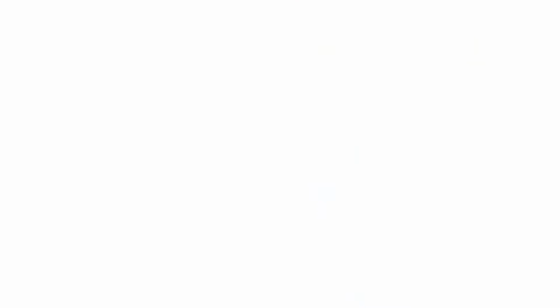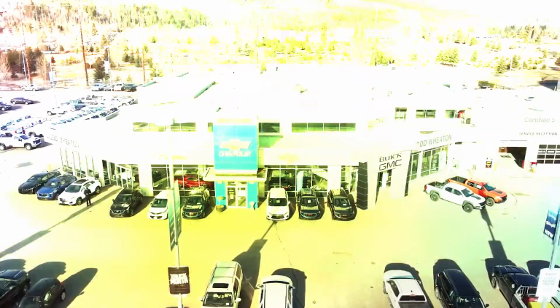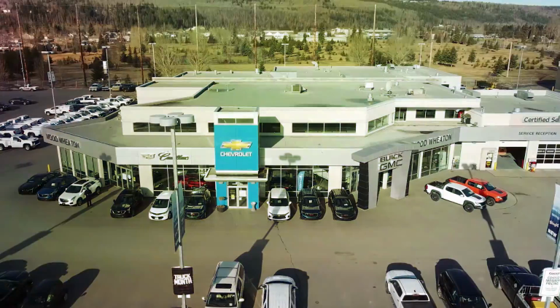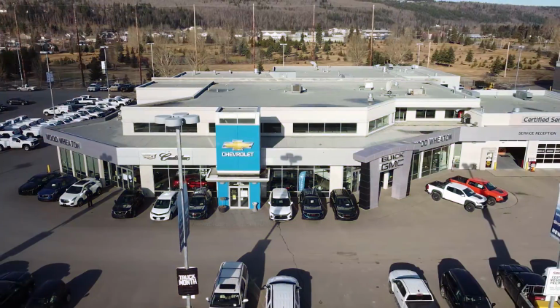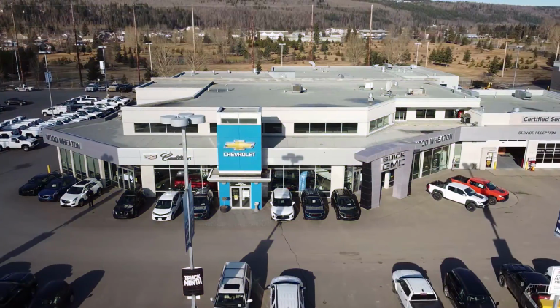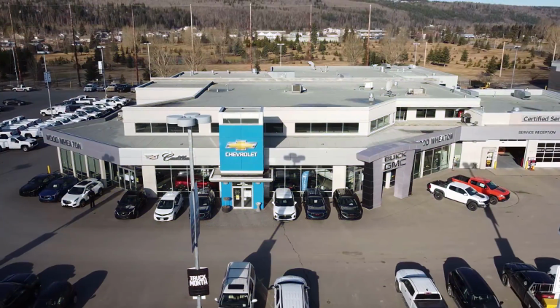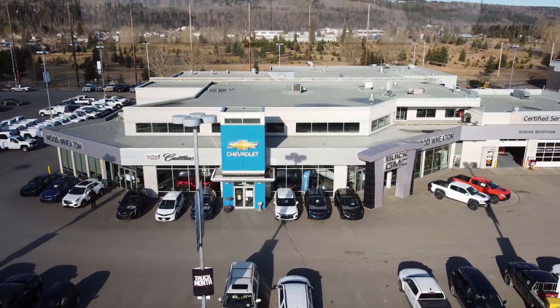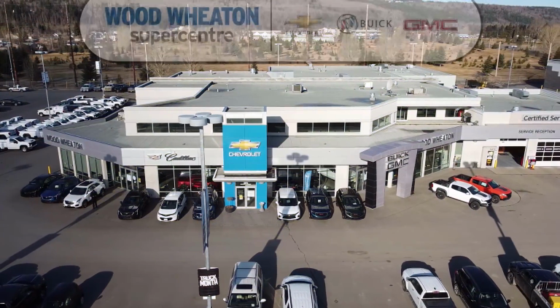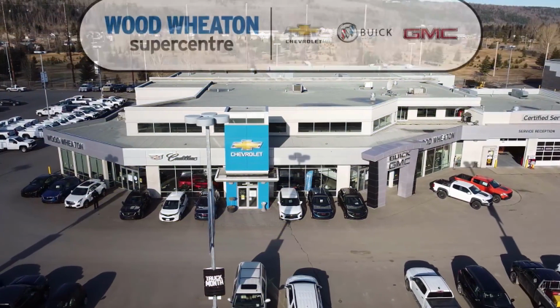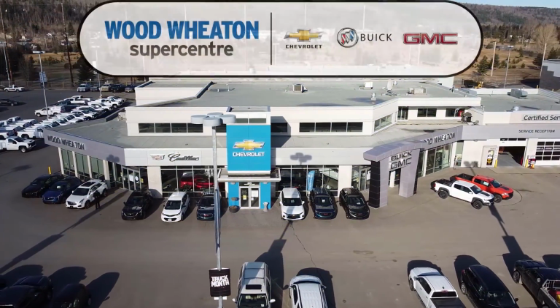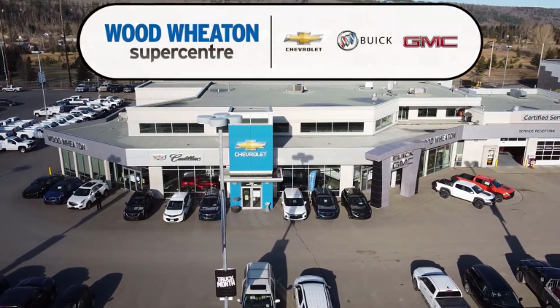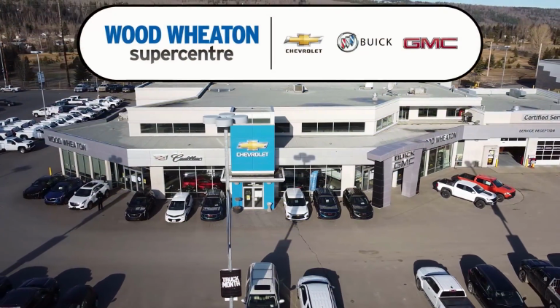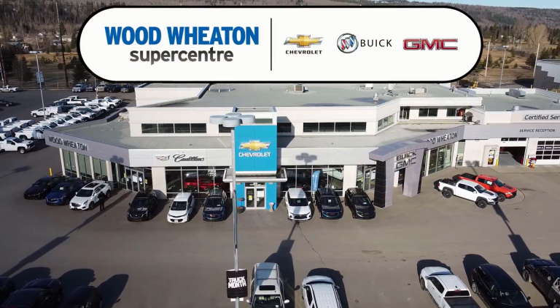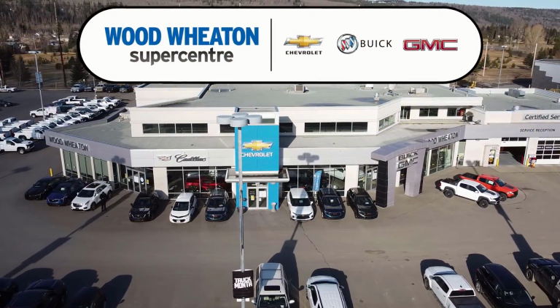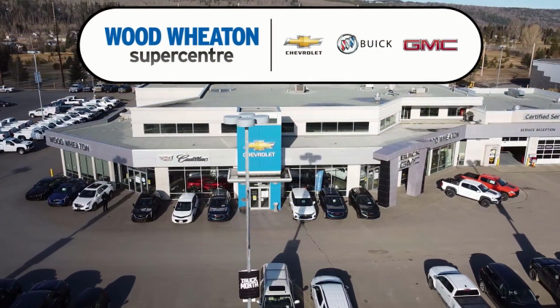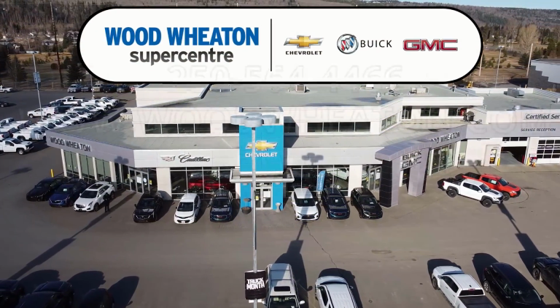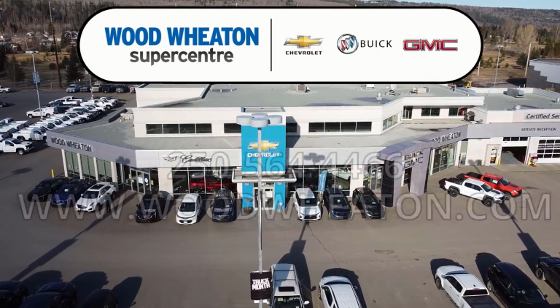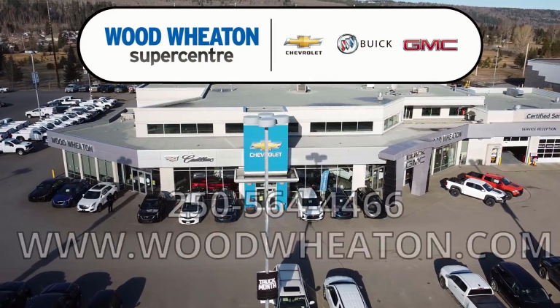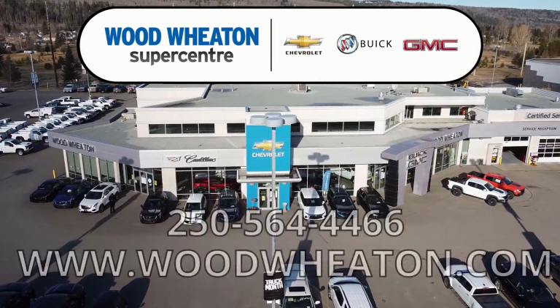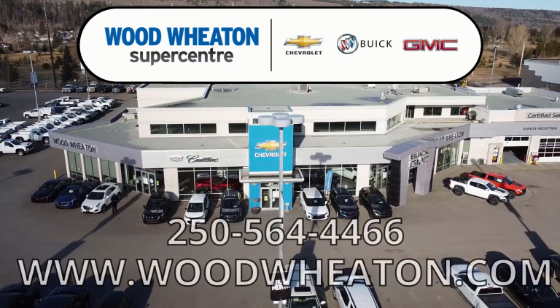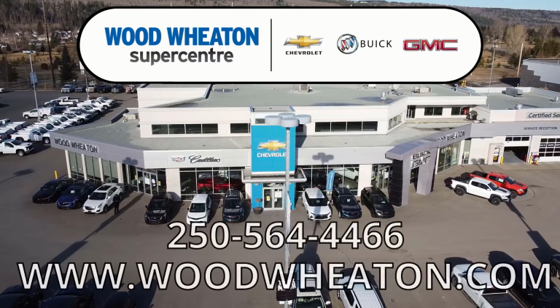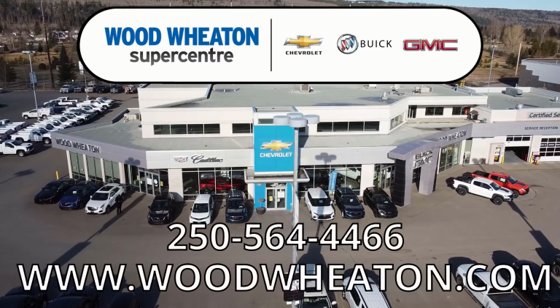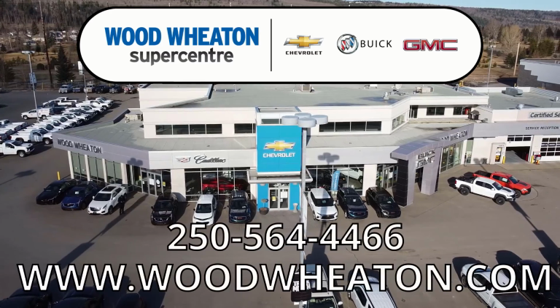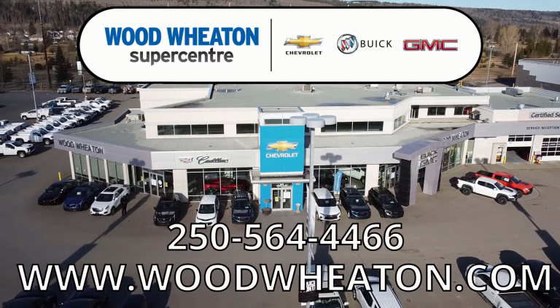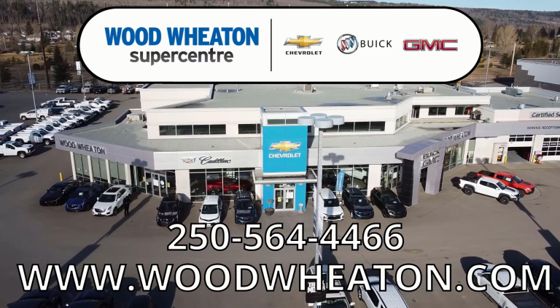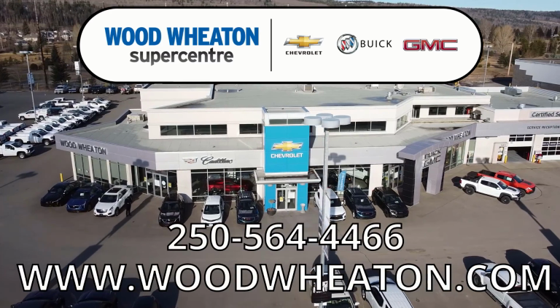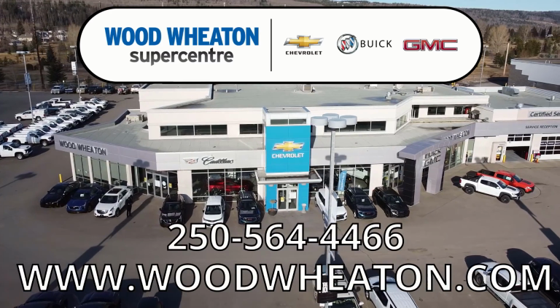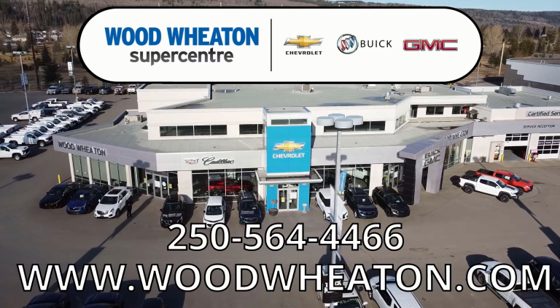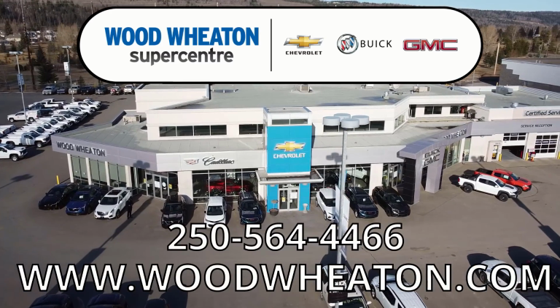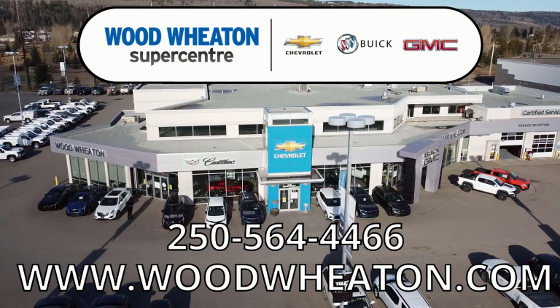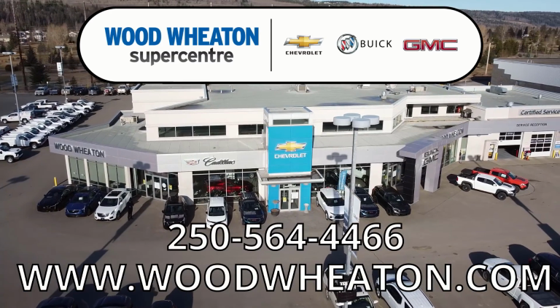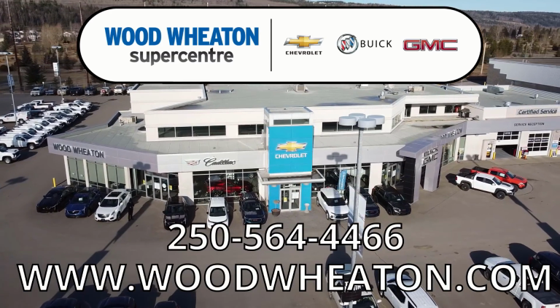If you'd like any more info about this Grand Caravan or any of our other used vehicles, you can call the number below or check us out online.